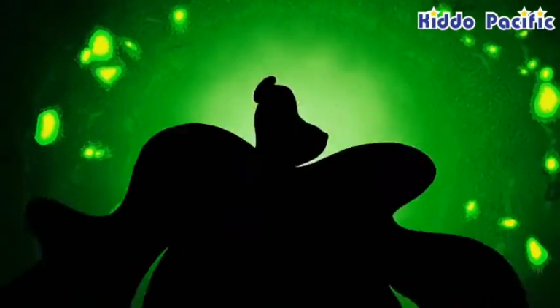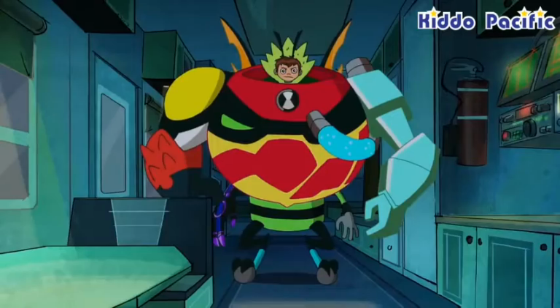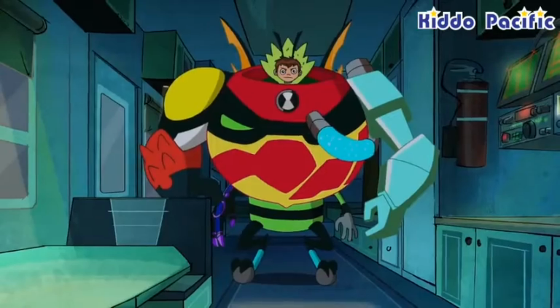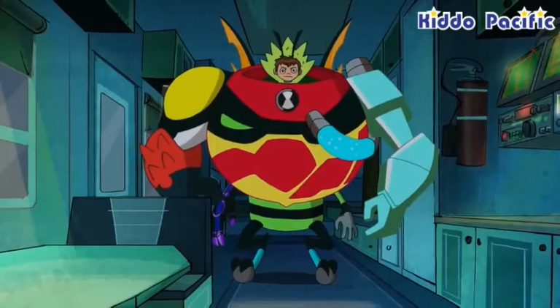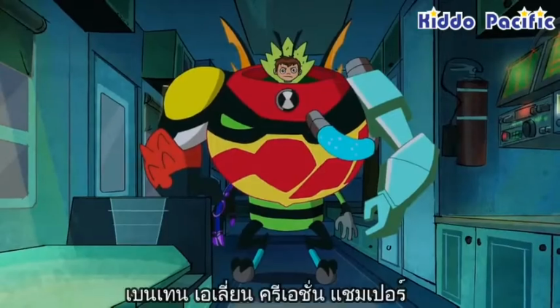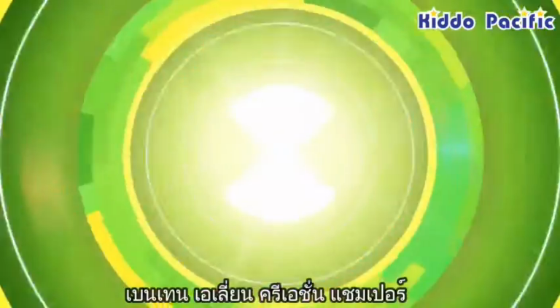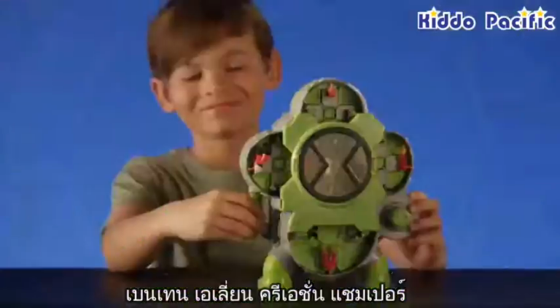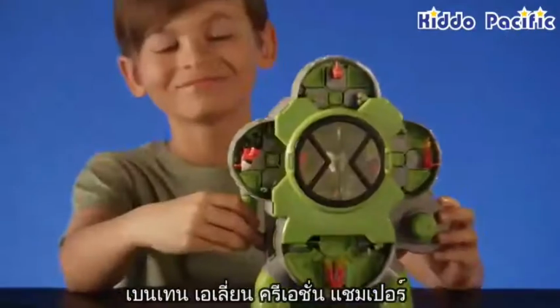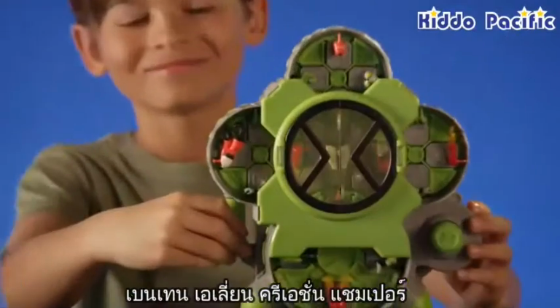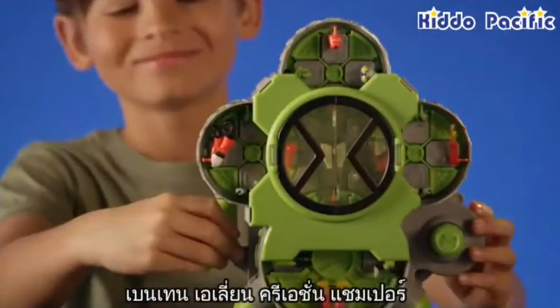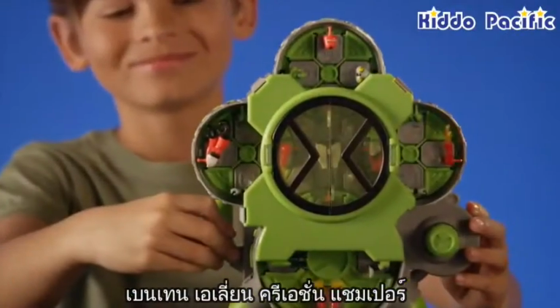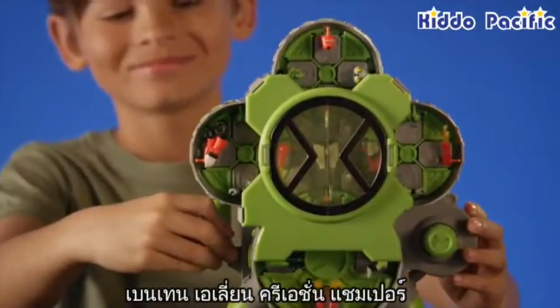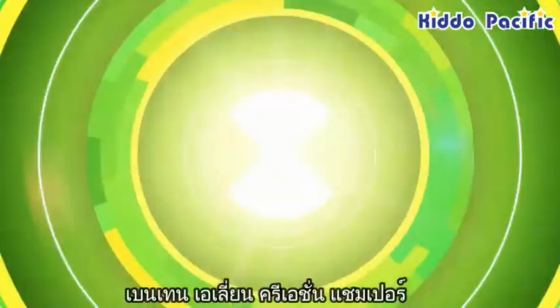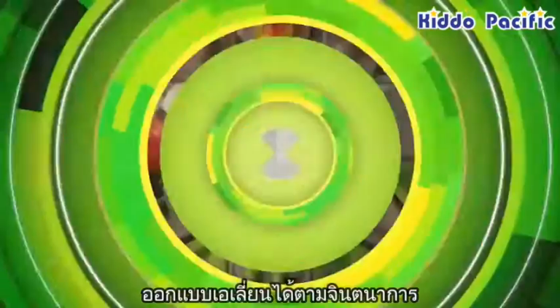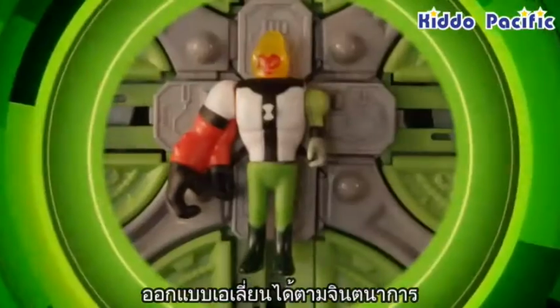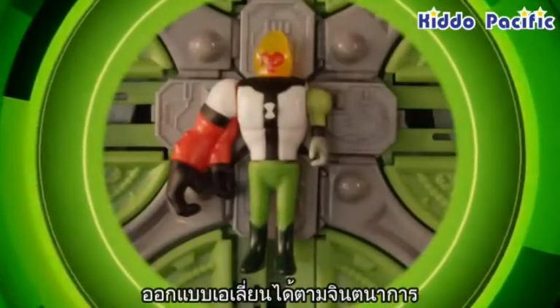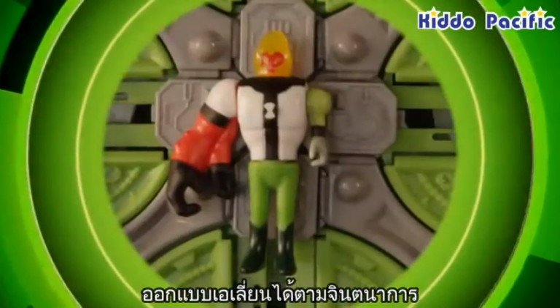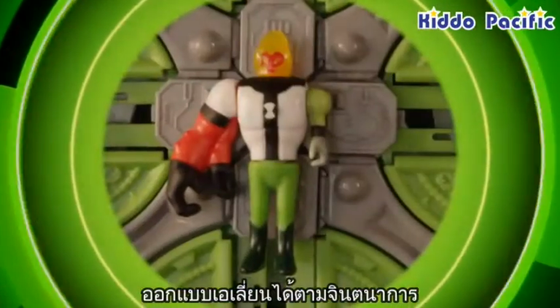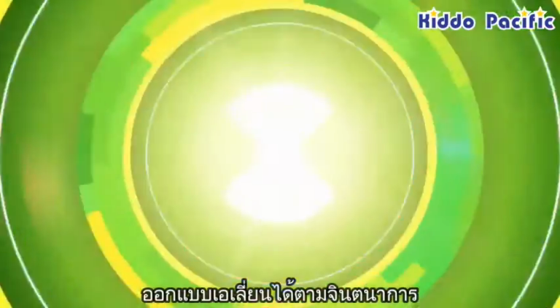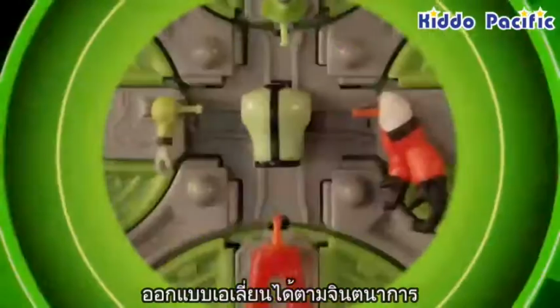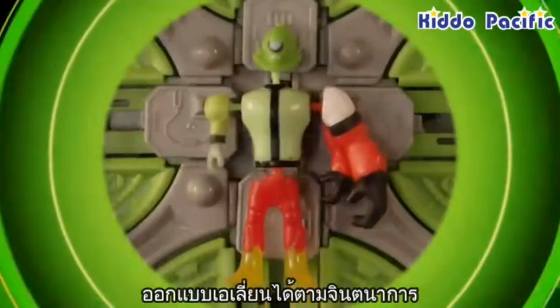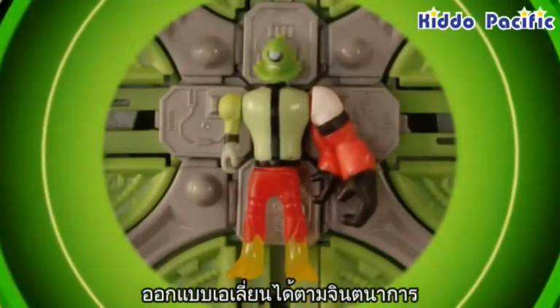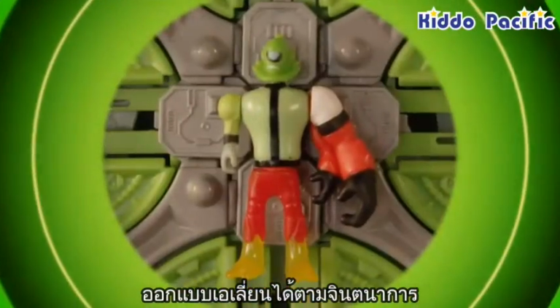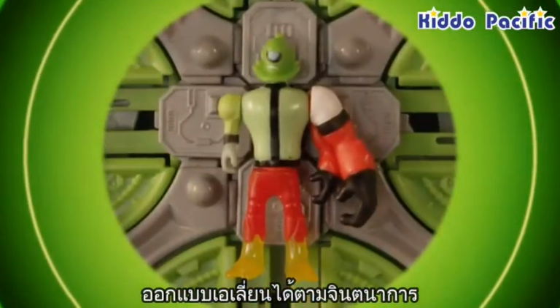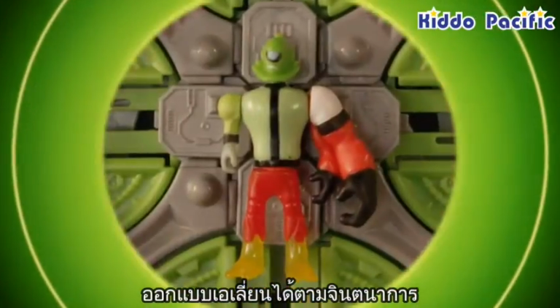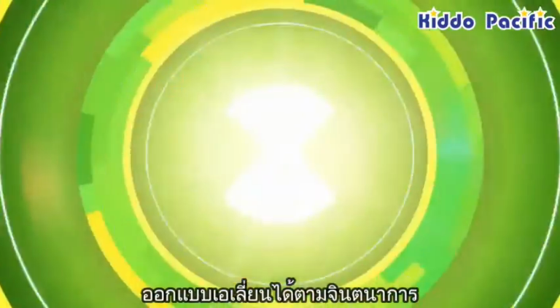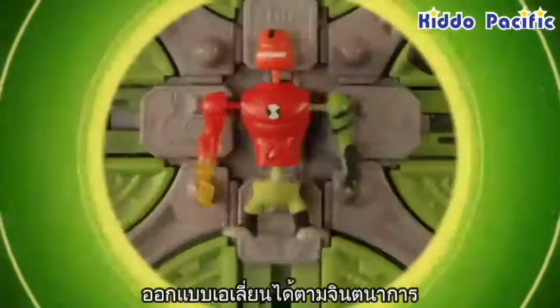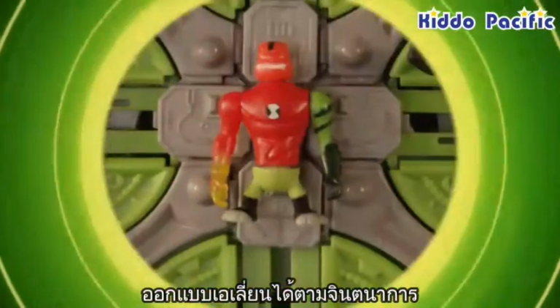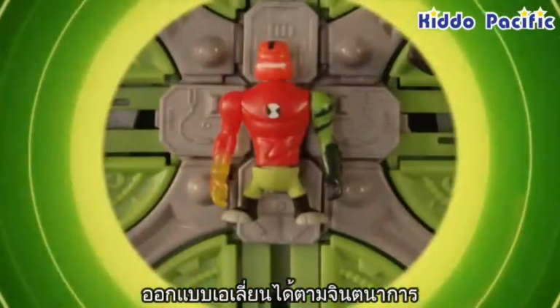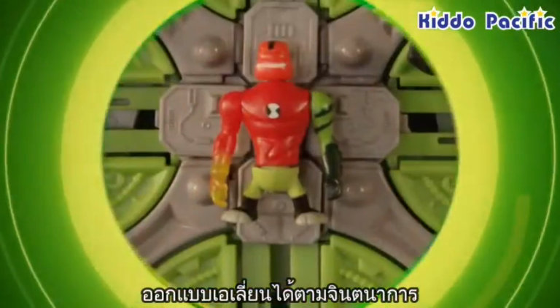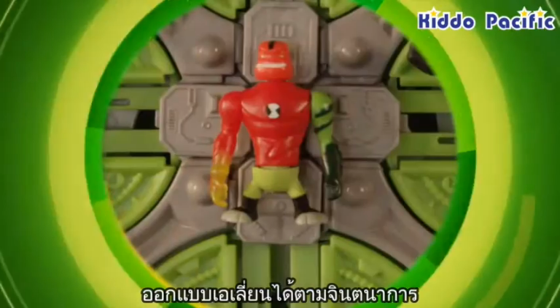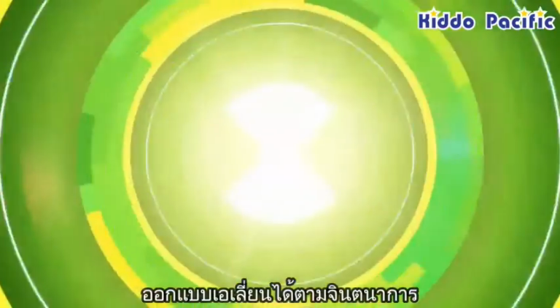The Ben 10 Alien Creation Chamber. Create your own aliens. The only limitation is your imagination.